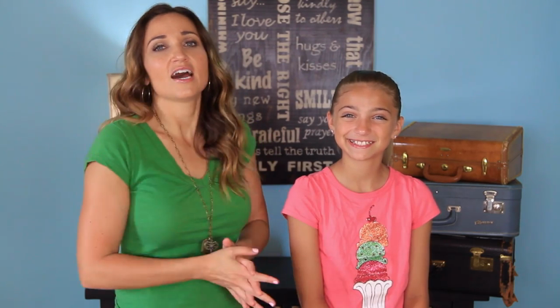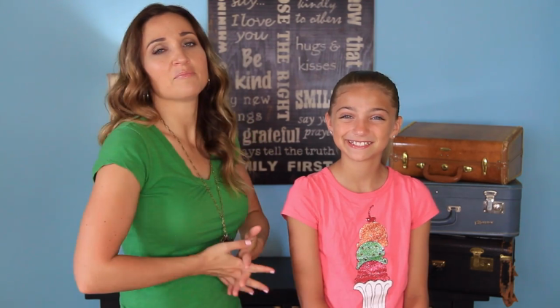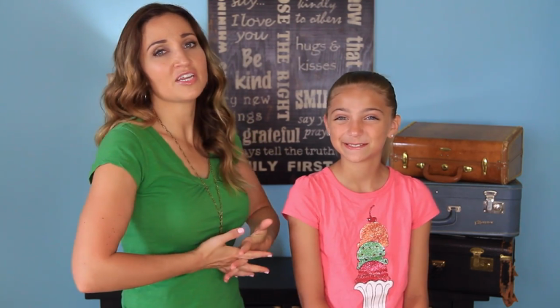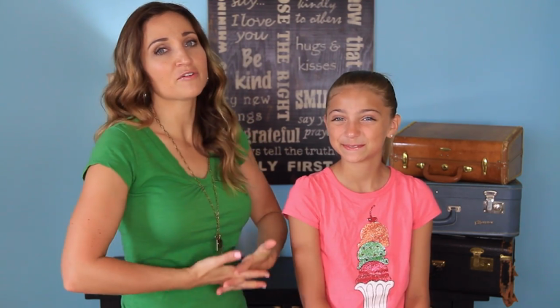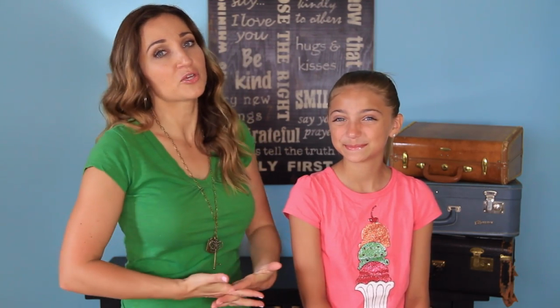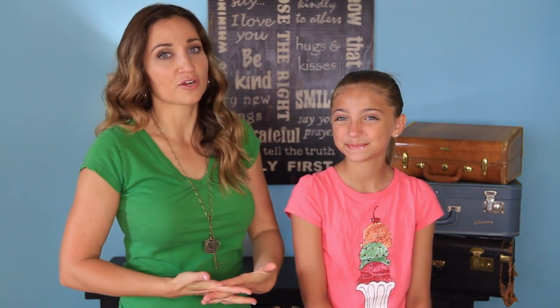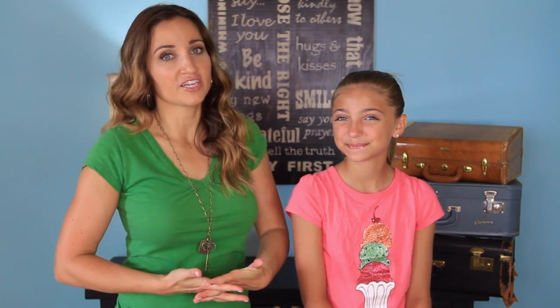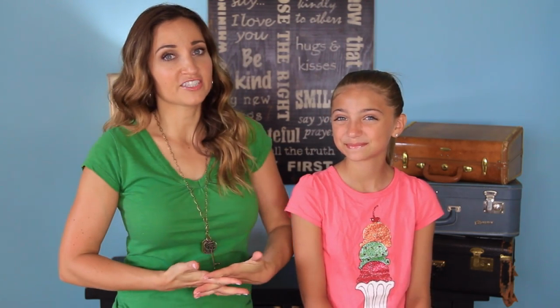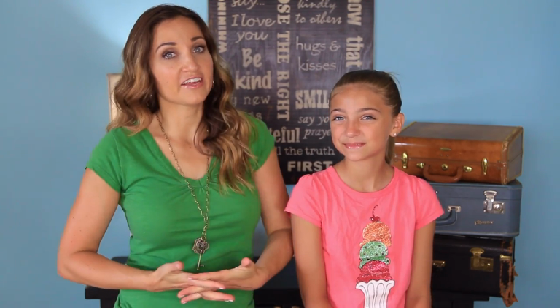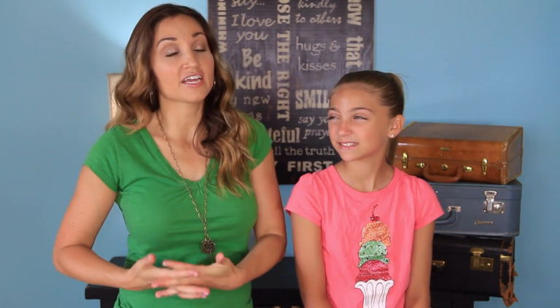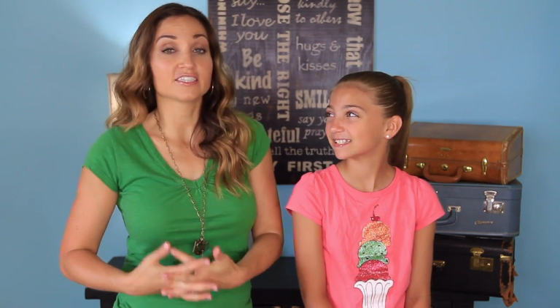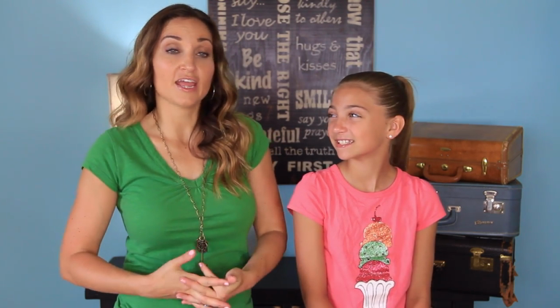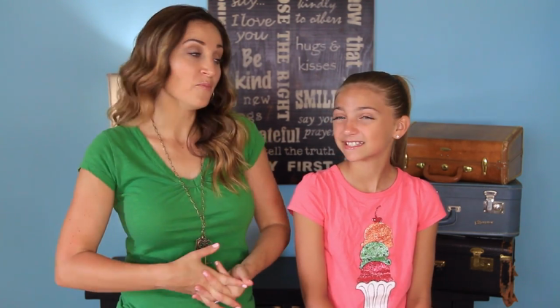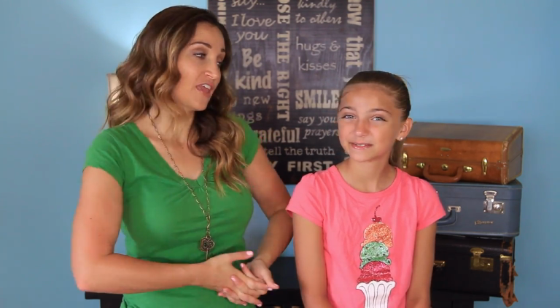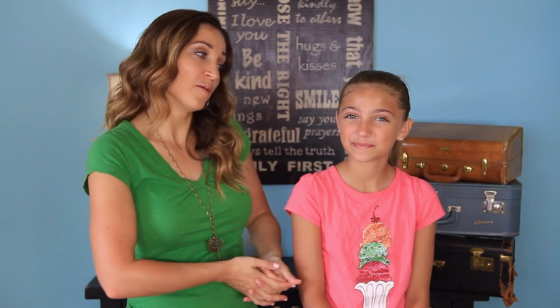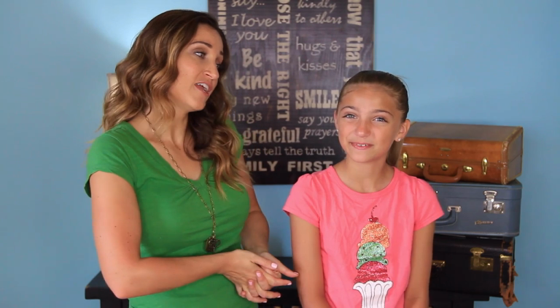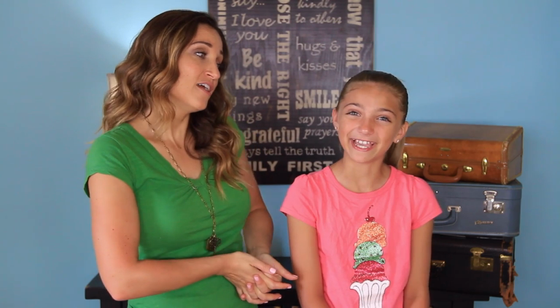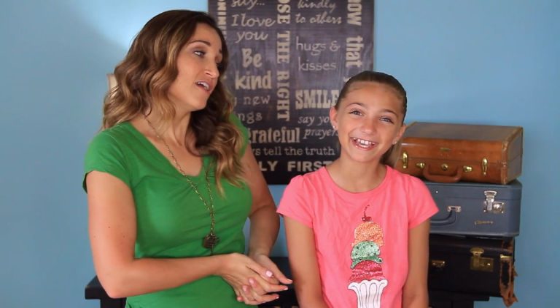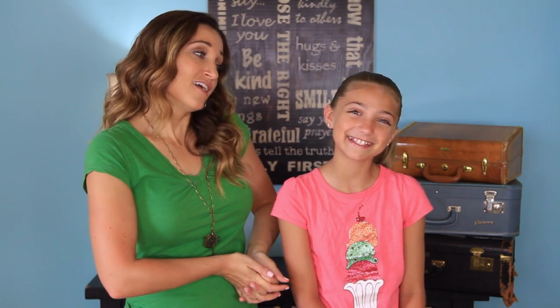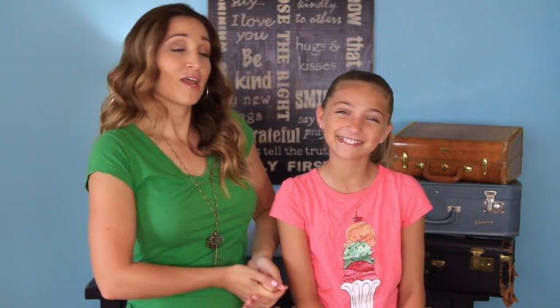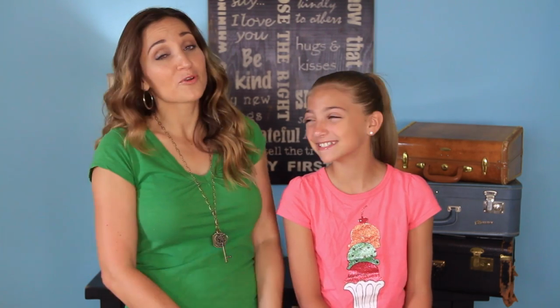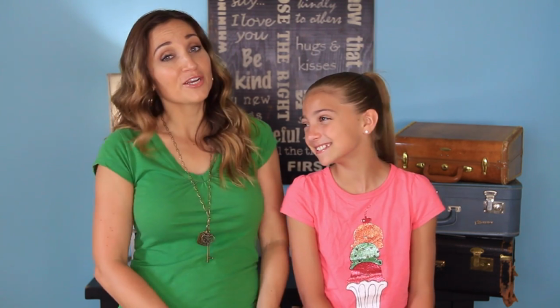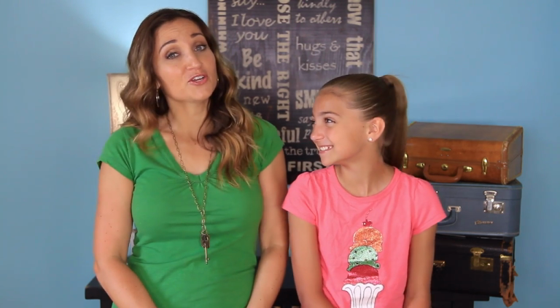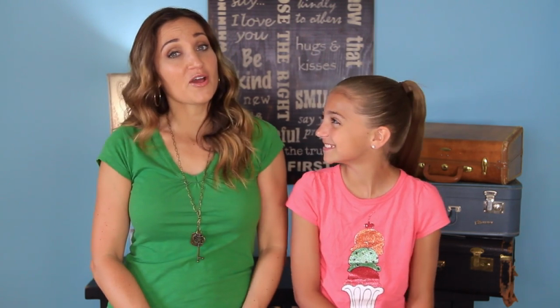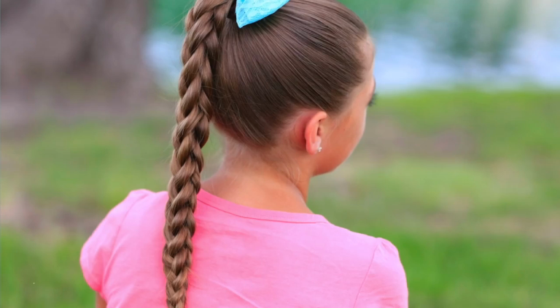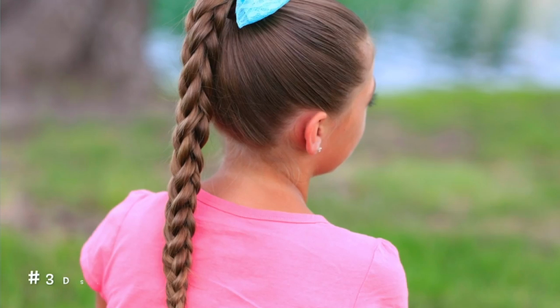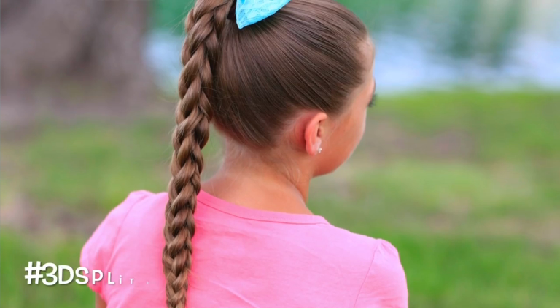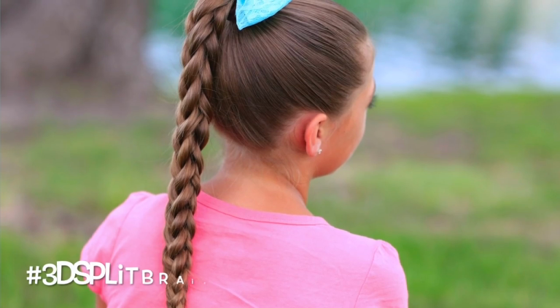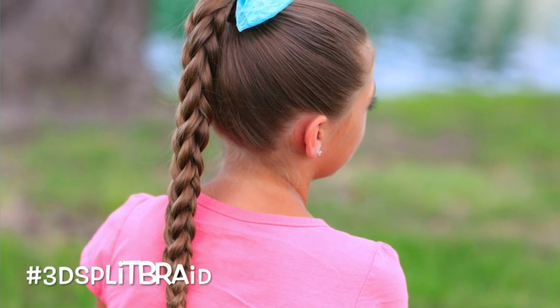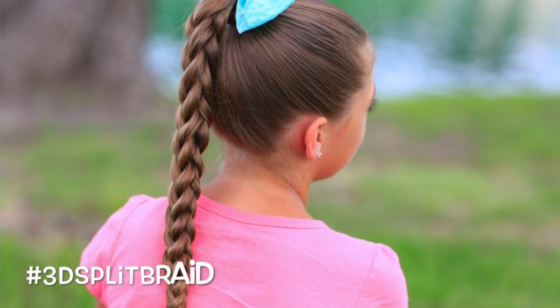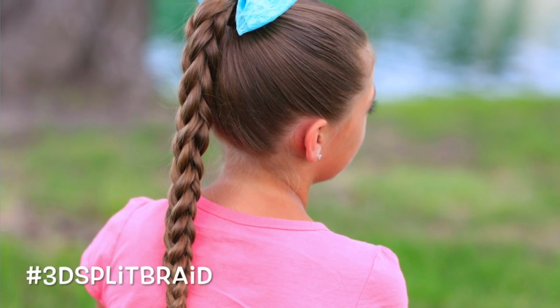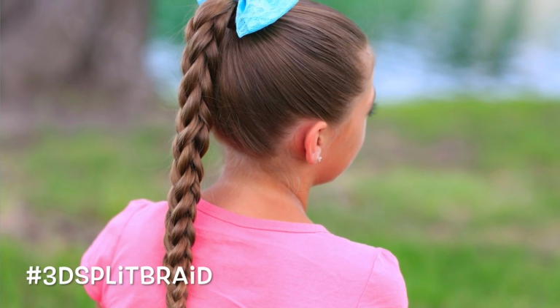I'm Mindy from Cute Girls Hairstyles. And today, I'm with Kamri. Hi, guys. And we're going to show you how to do the 3D split braid.